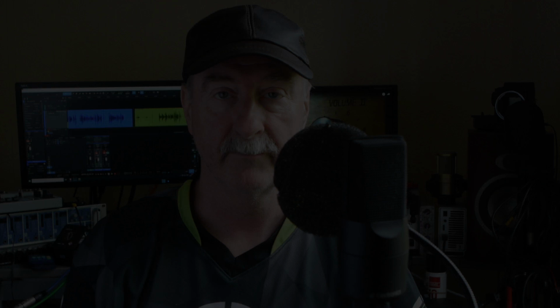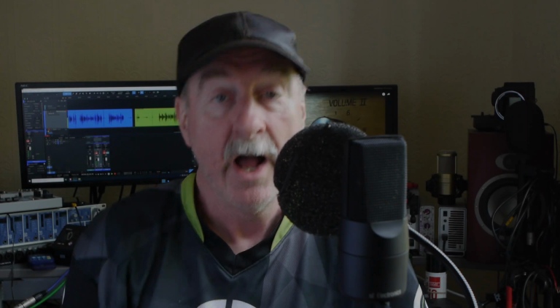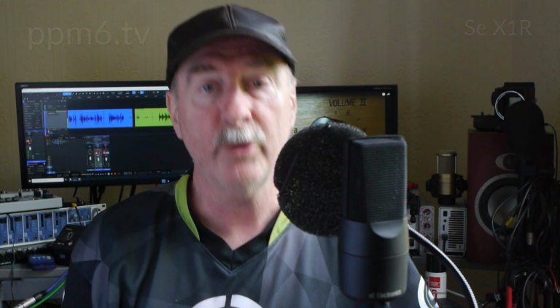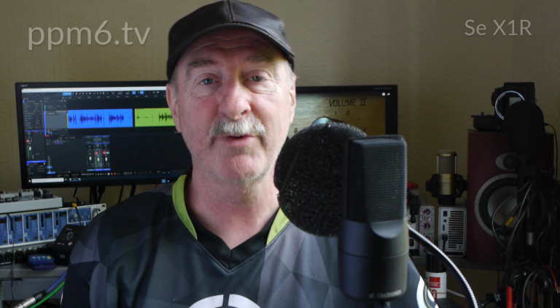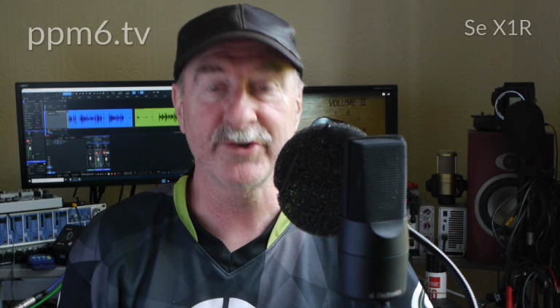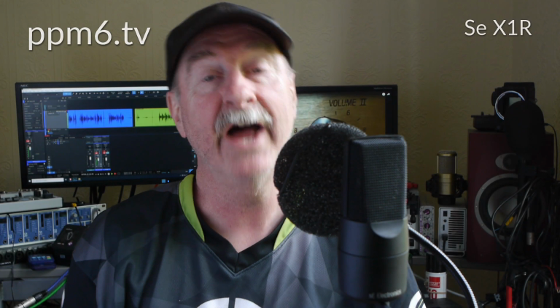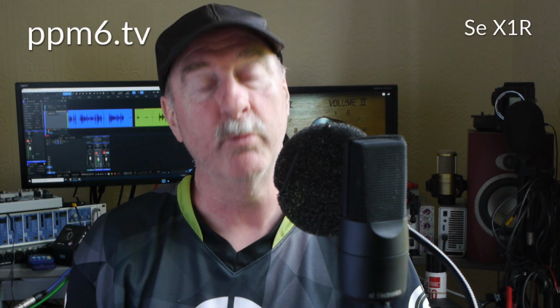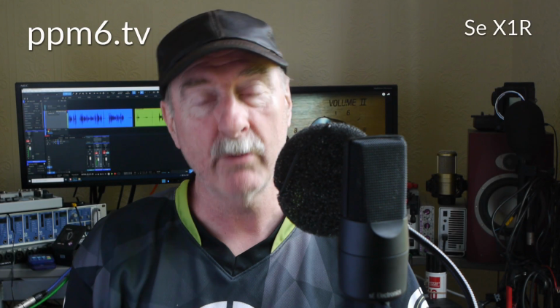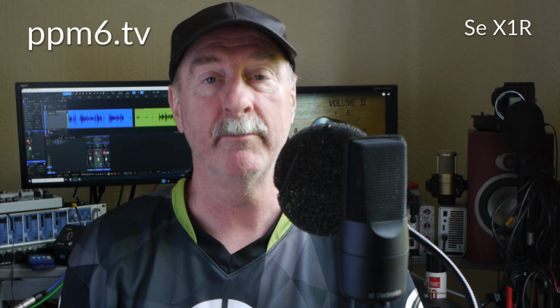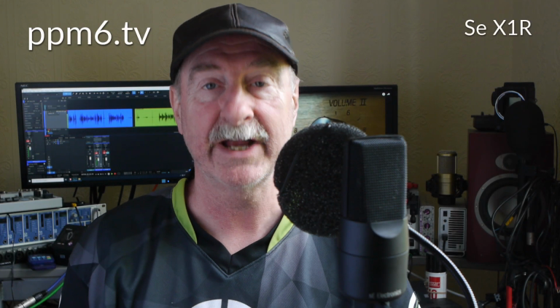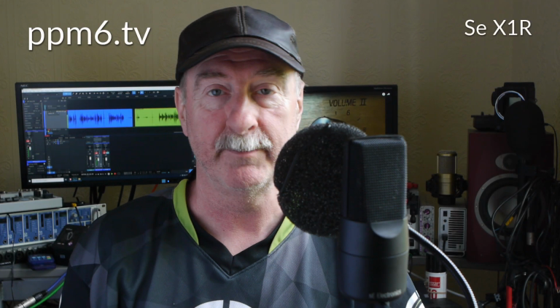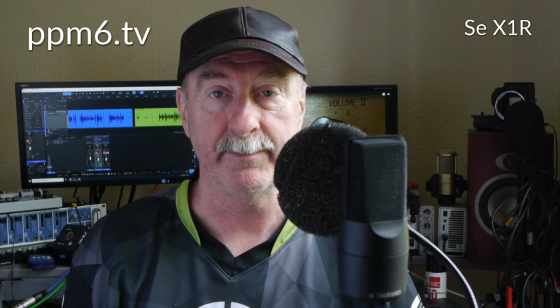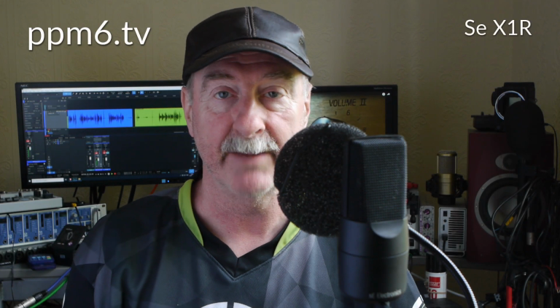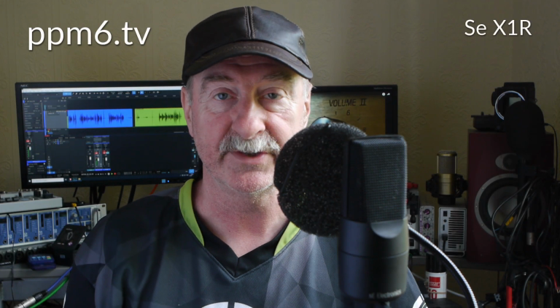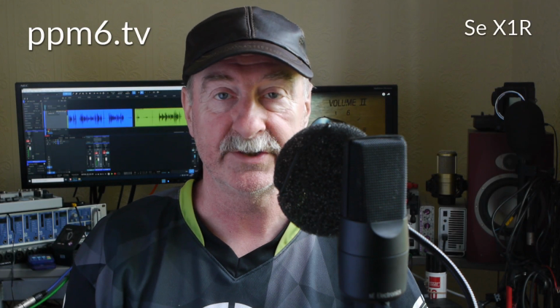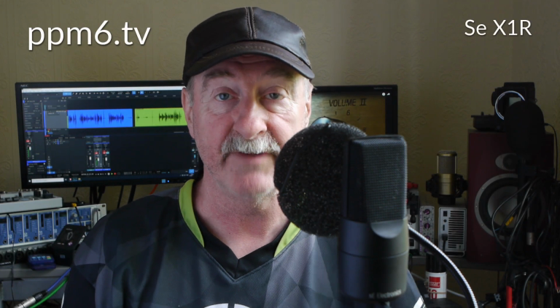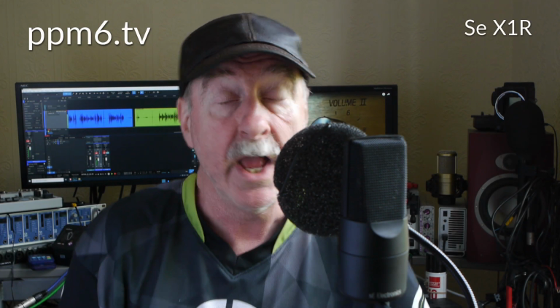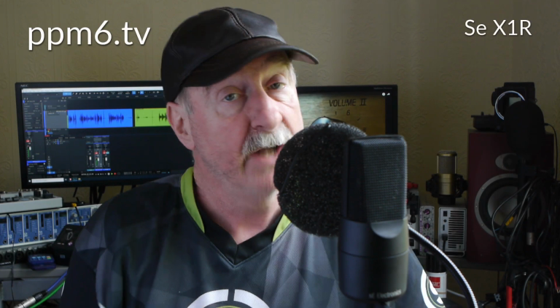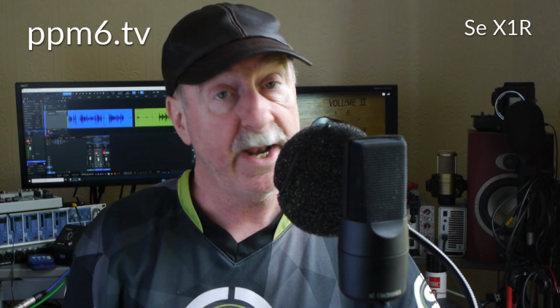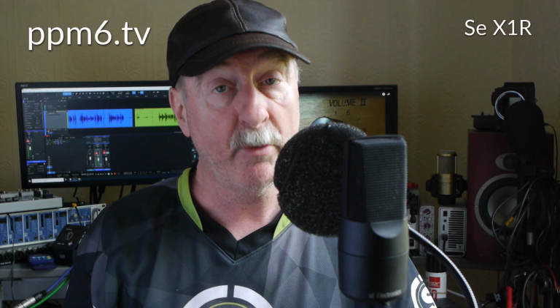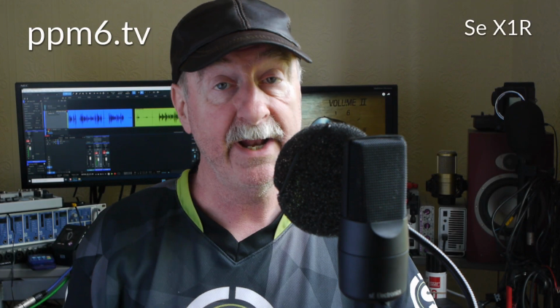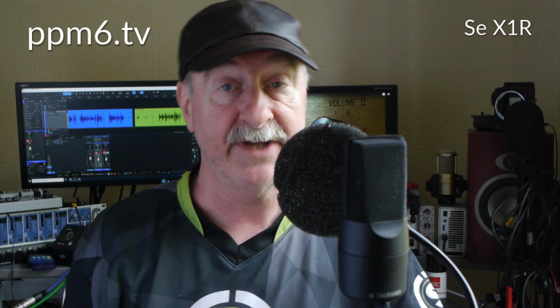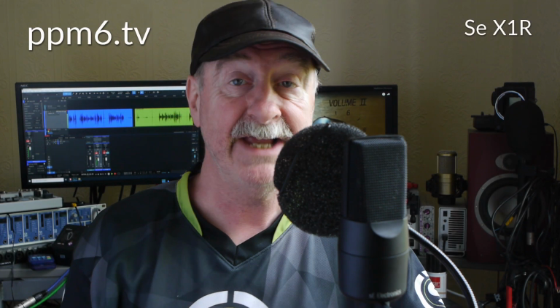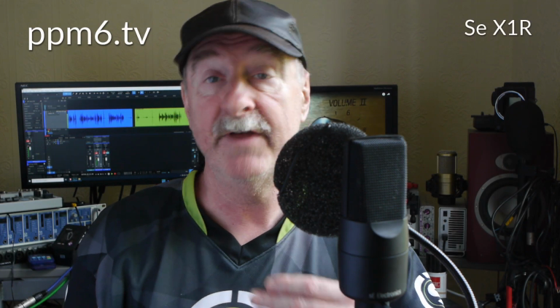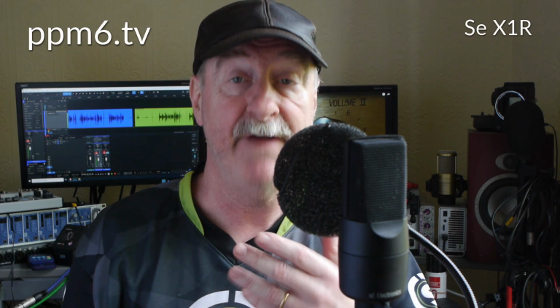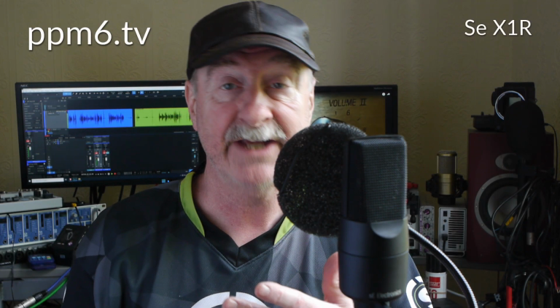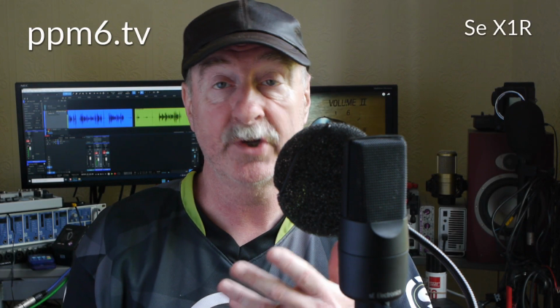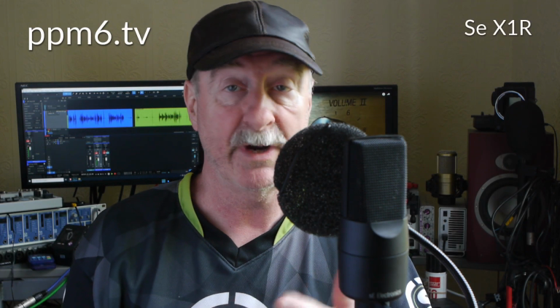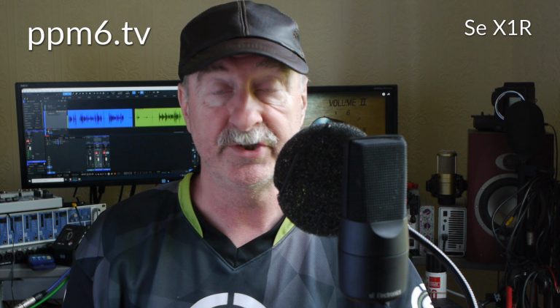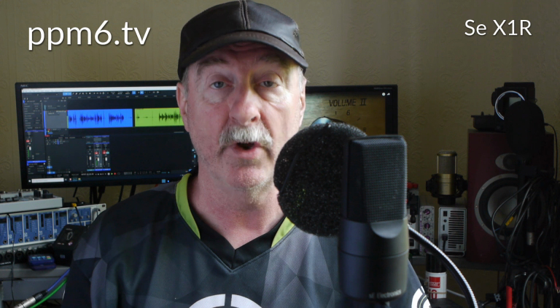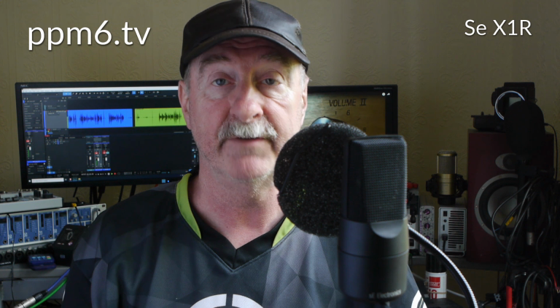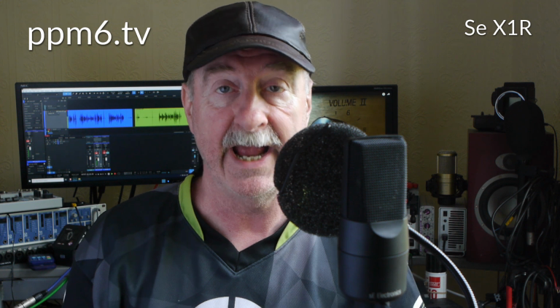Hello squirrels and welcome back to PPM6TV. Today the topic is the vexed question of gain.